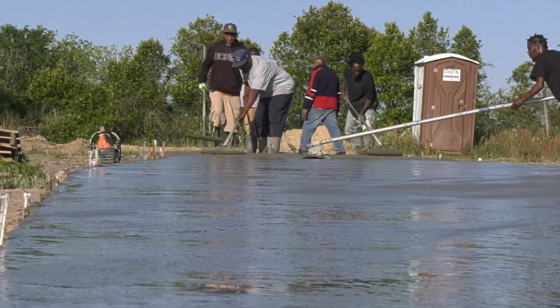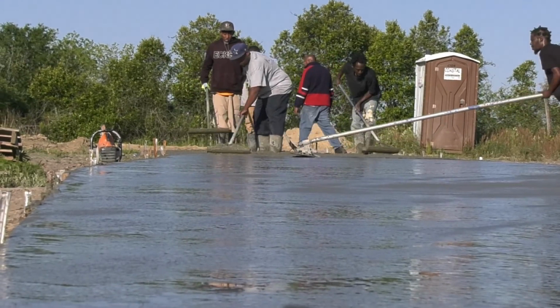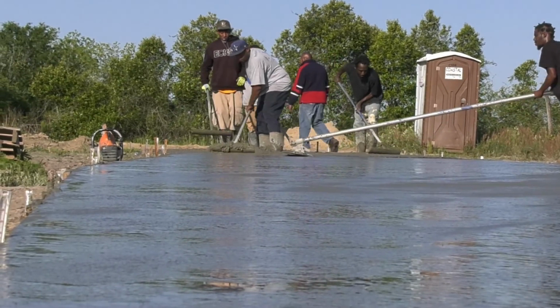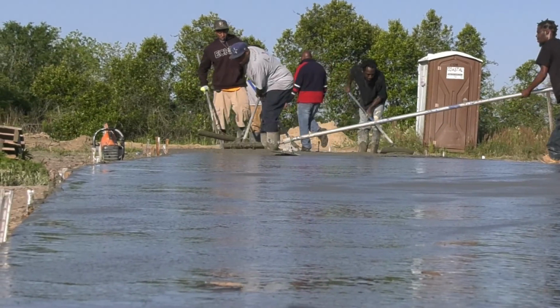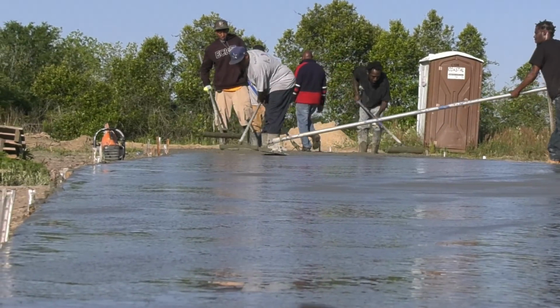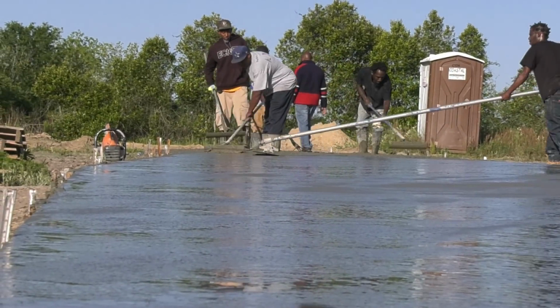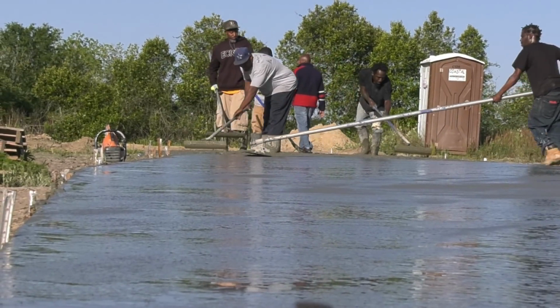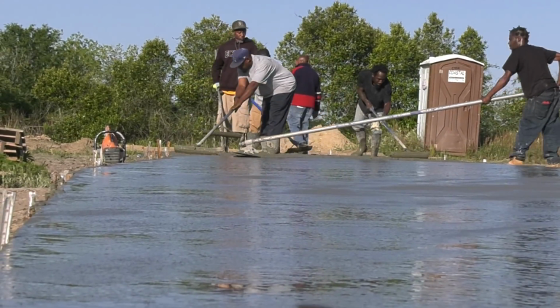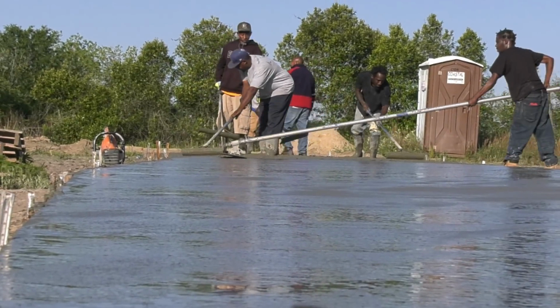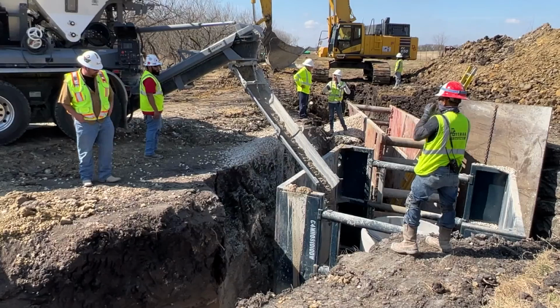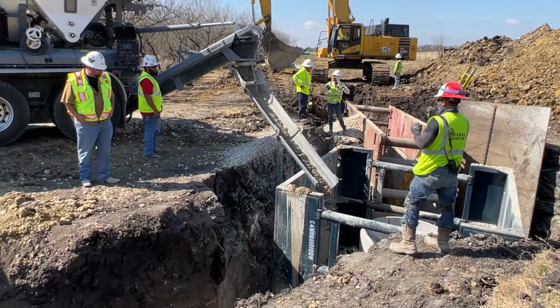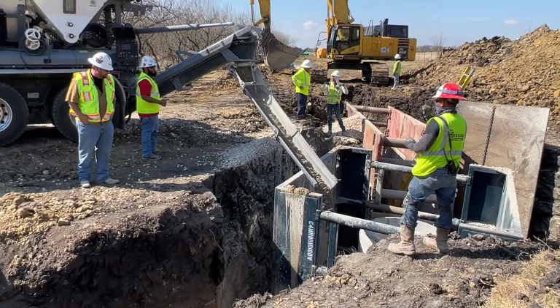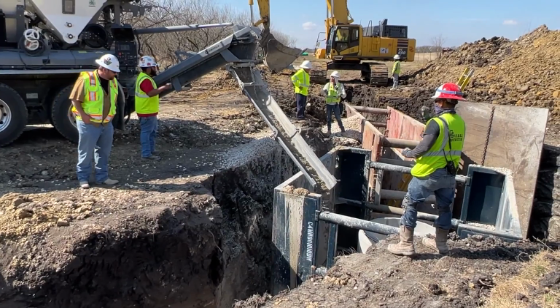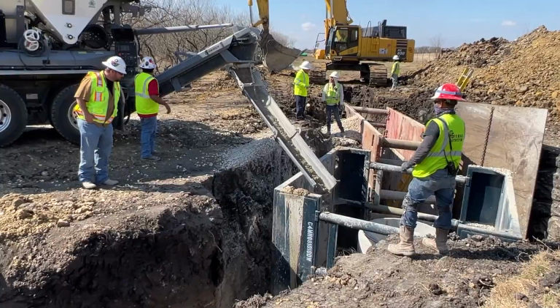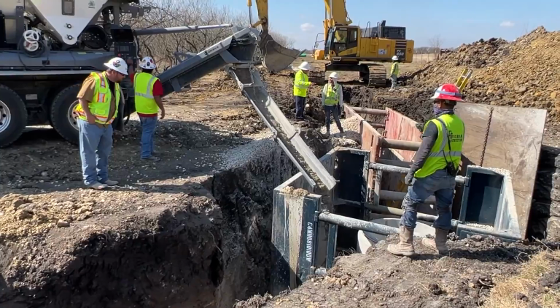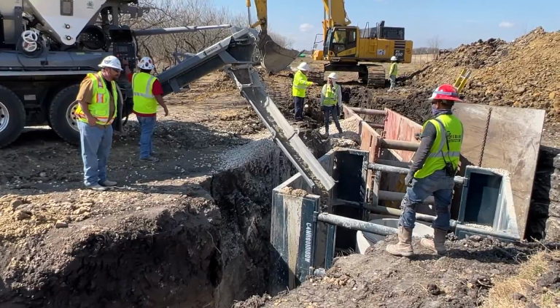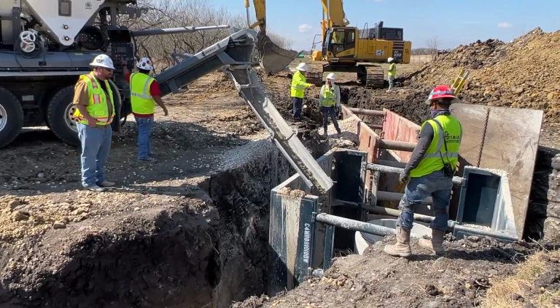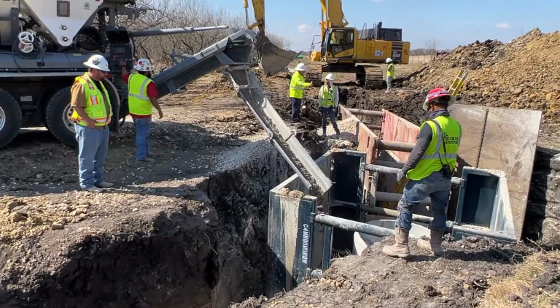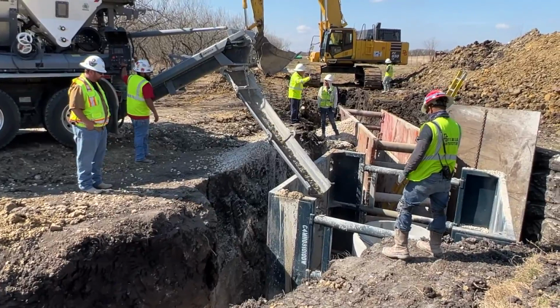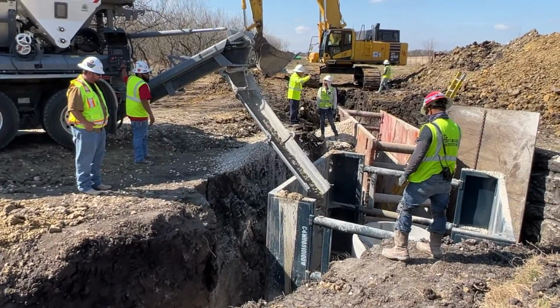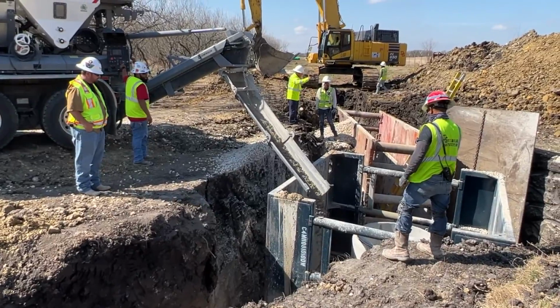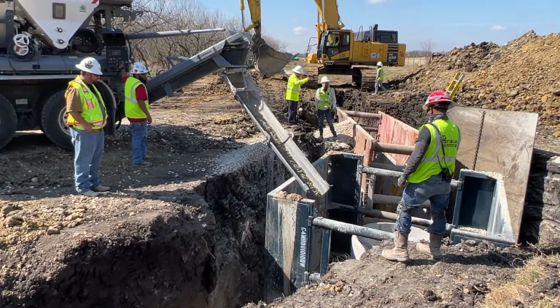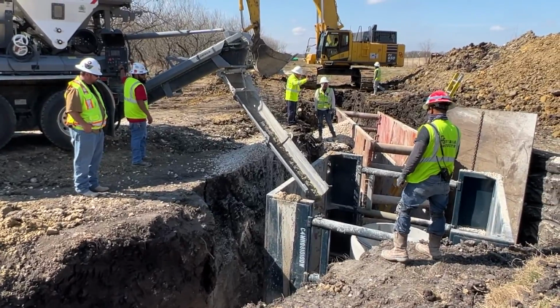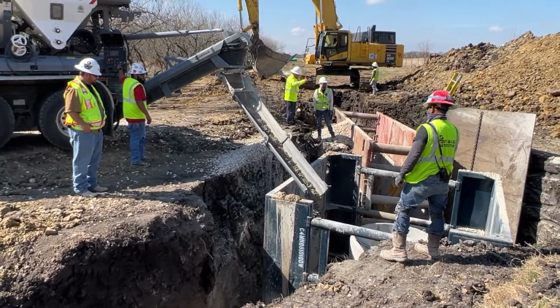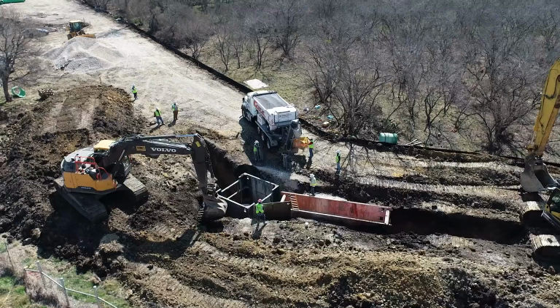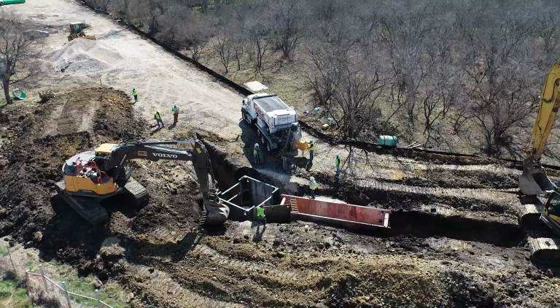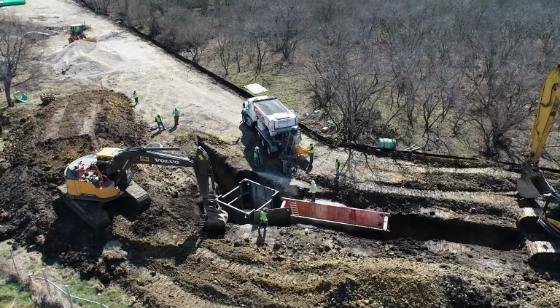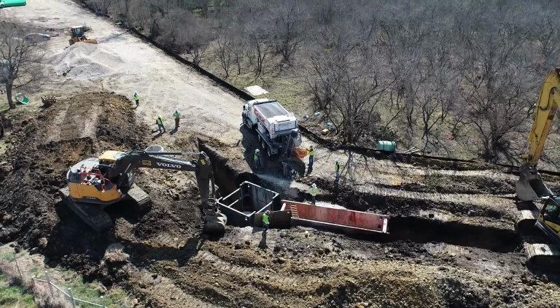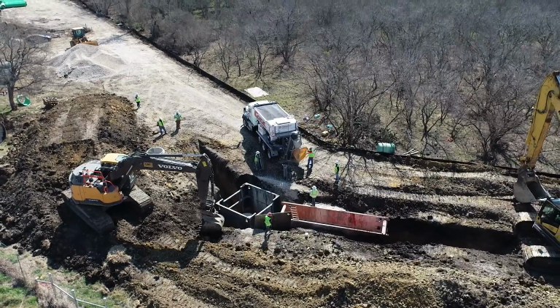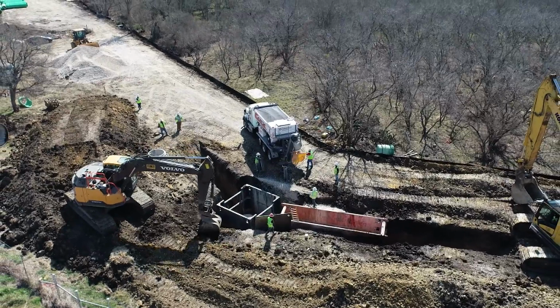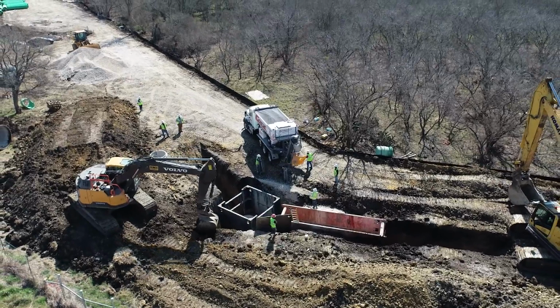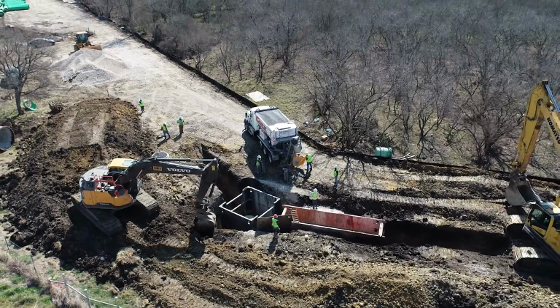Experience innovation like never before. Choose our Cement-Tech volumetric concrete mixers for your next project.